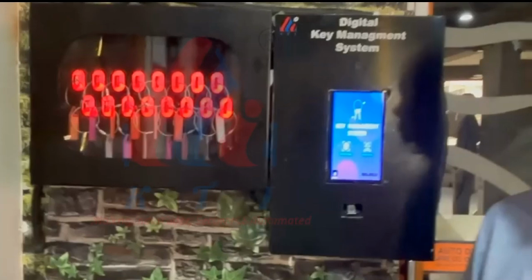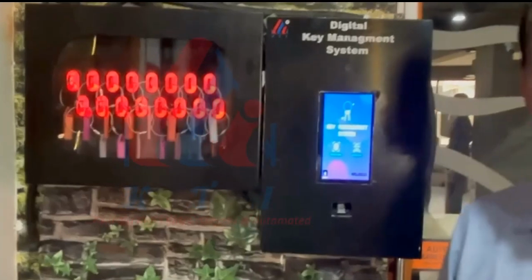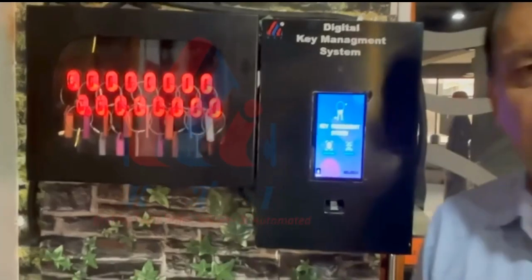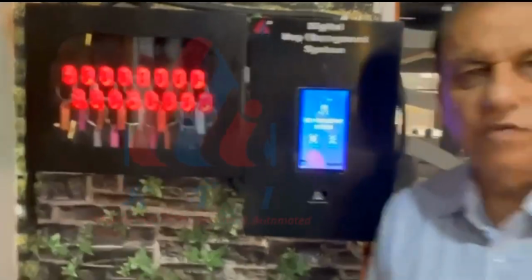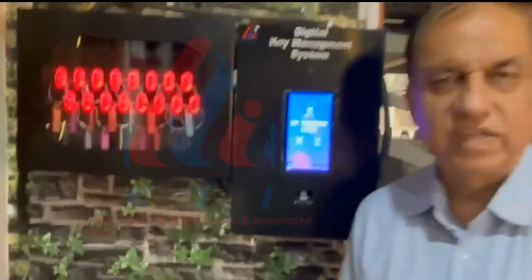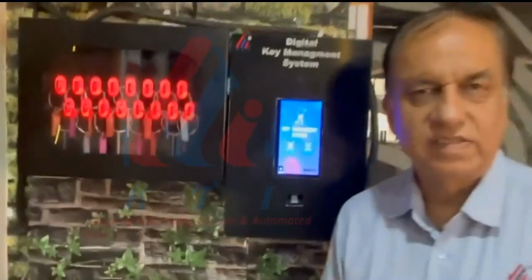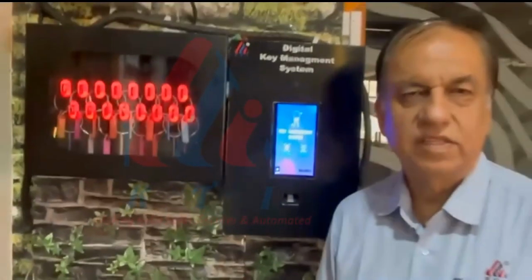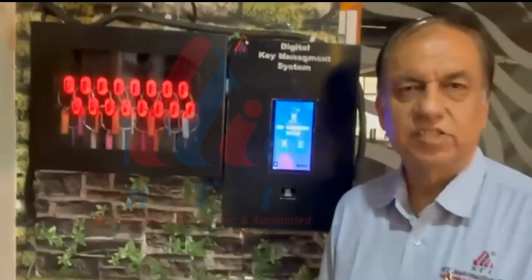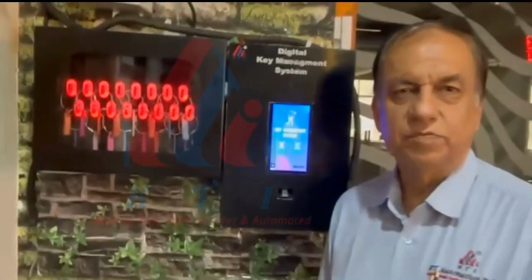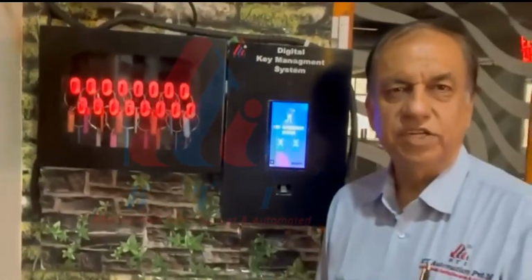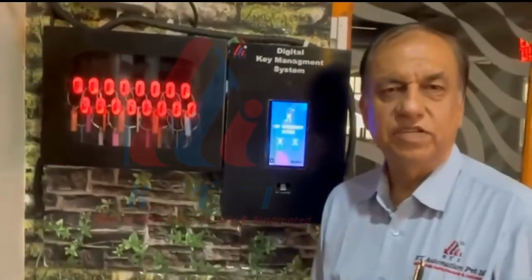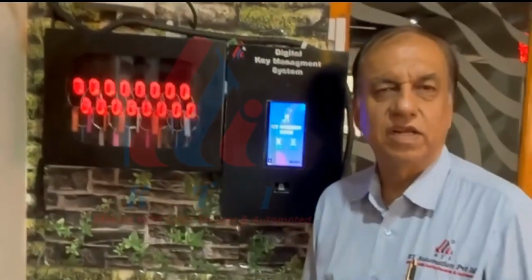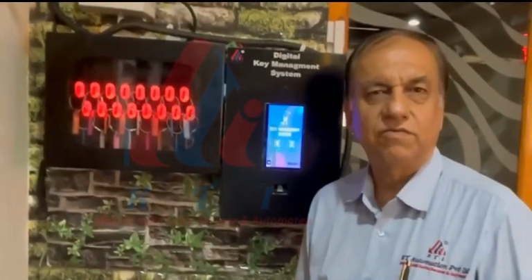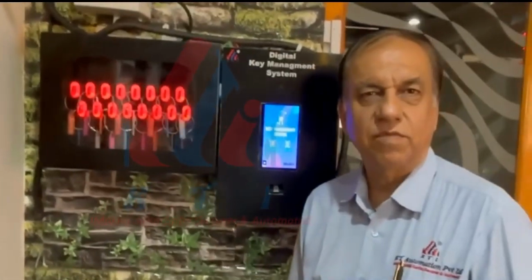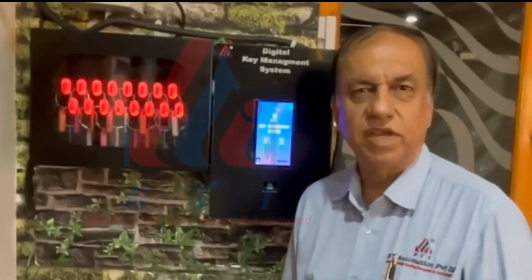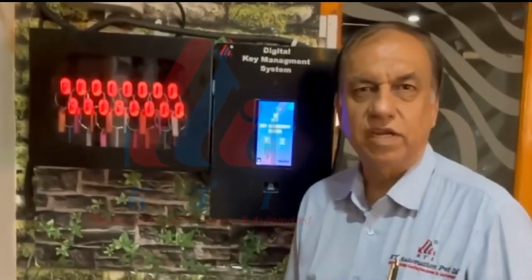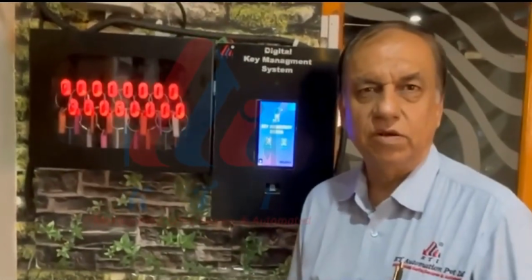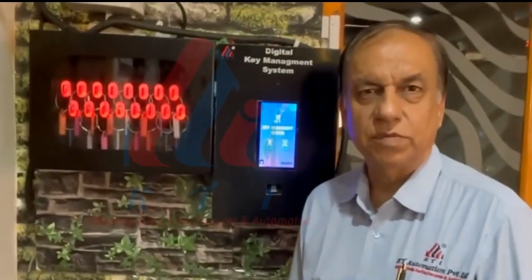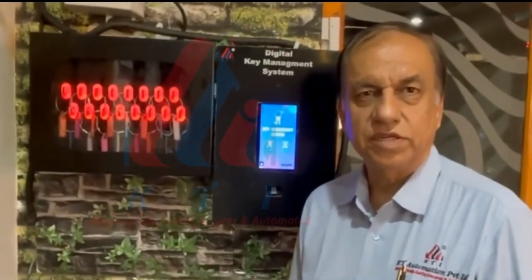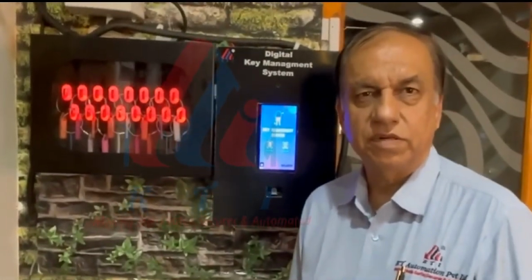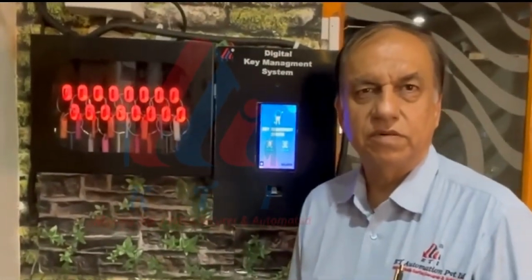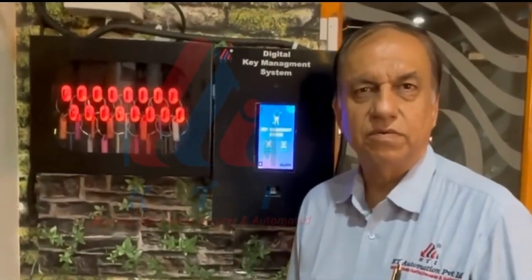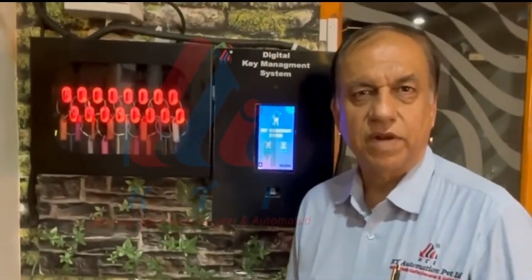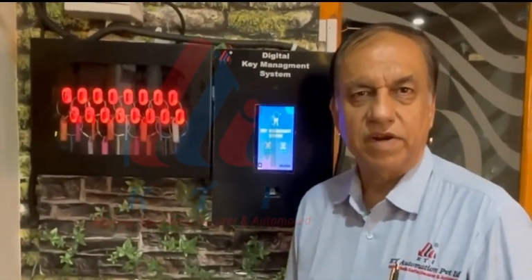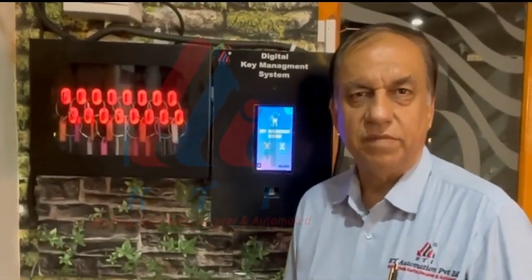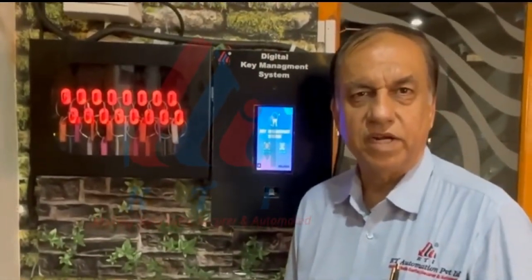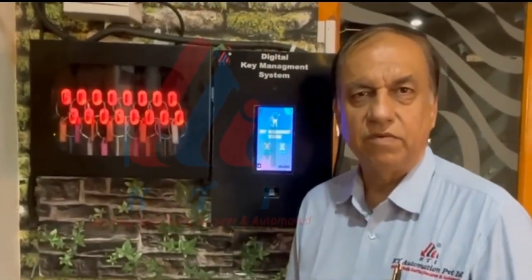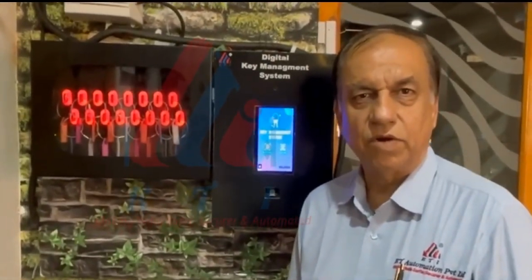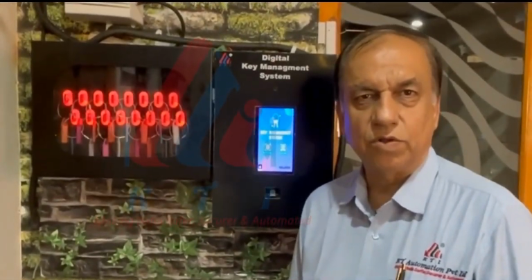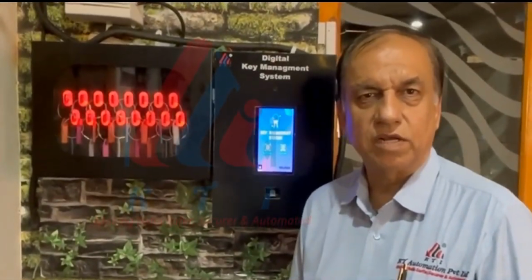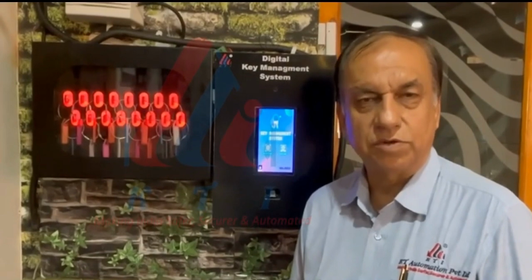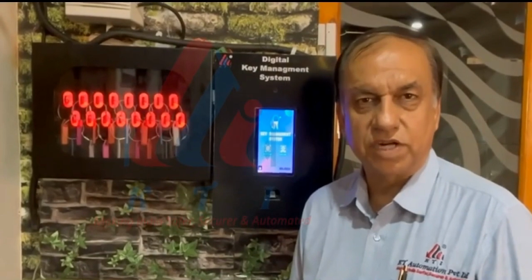Hello friends, this is Manish Tanna from KT Automation Private Limited, Vadodara, Gujarat.